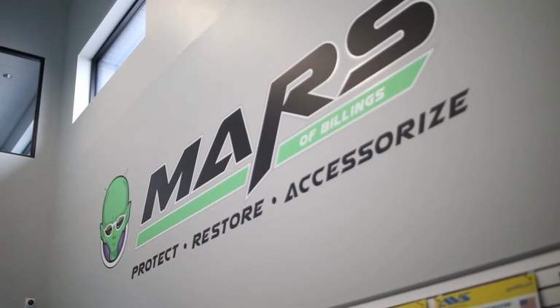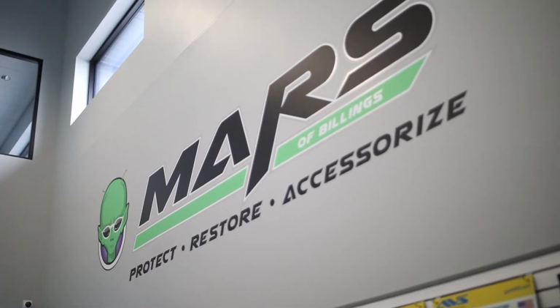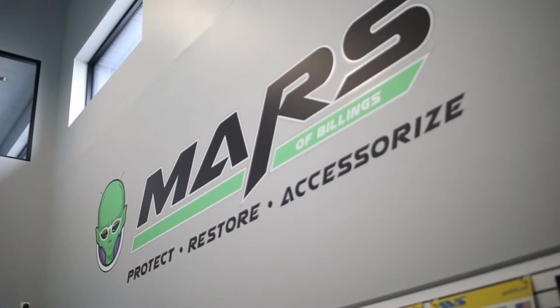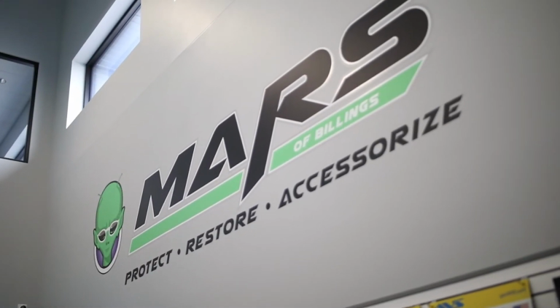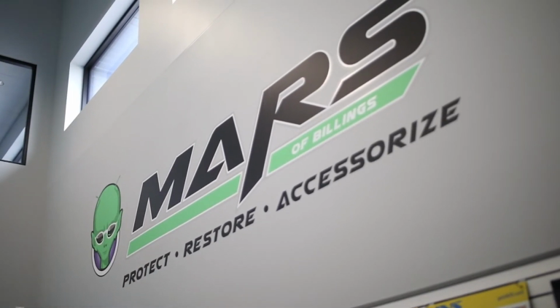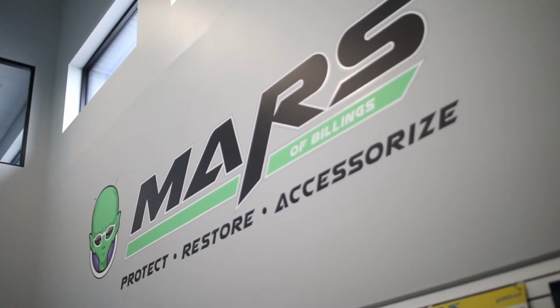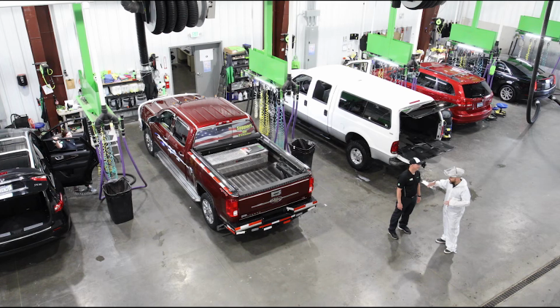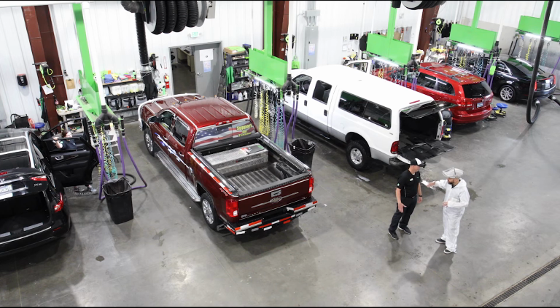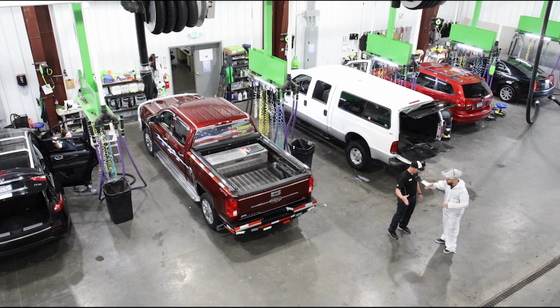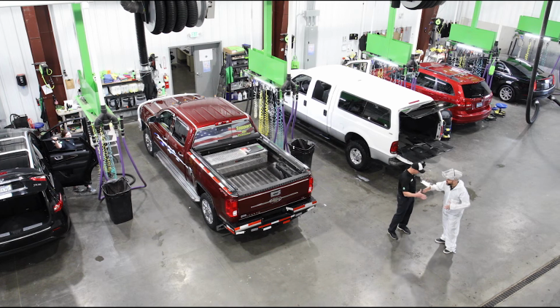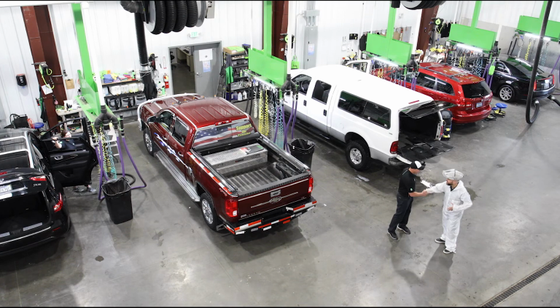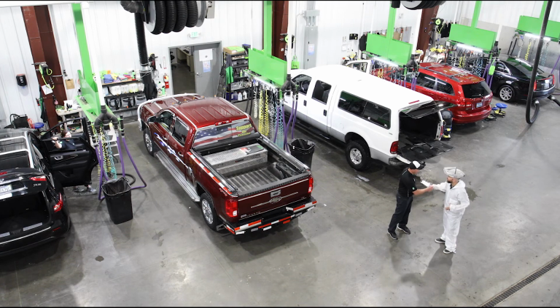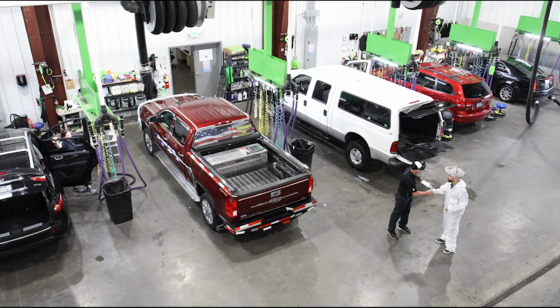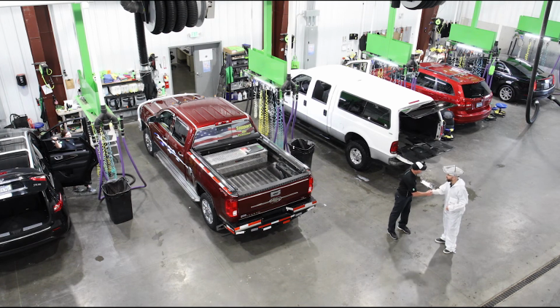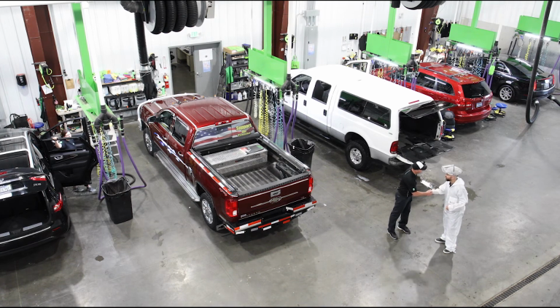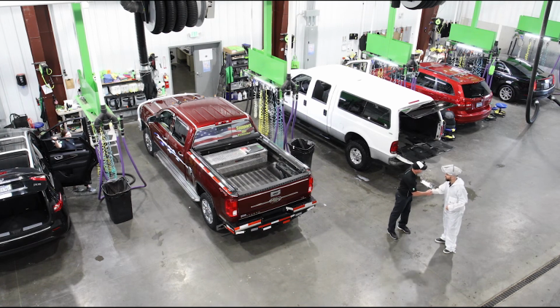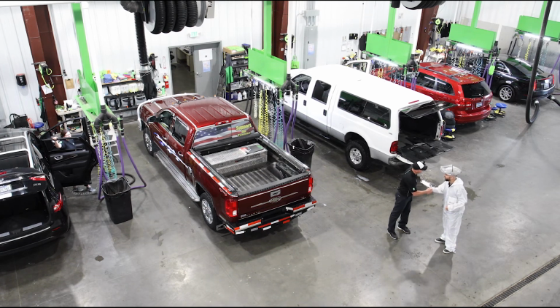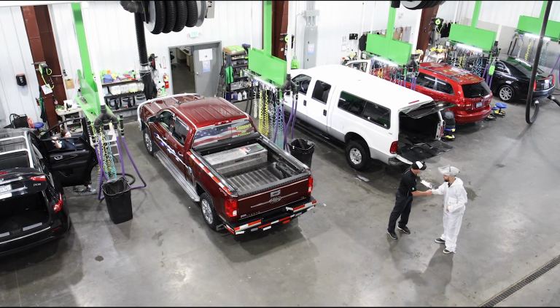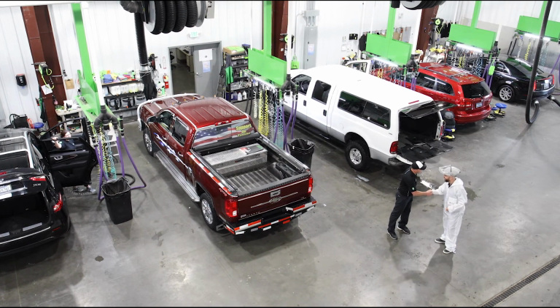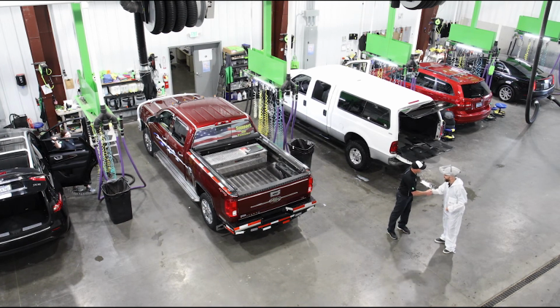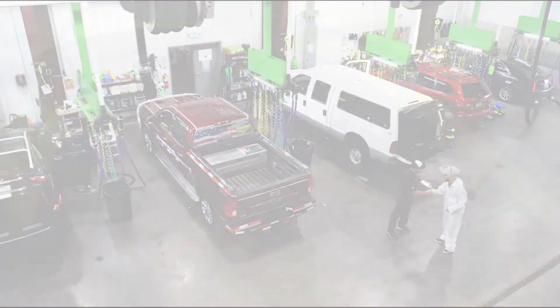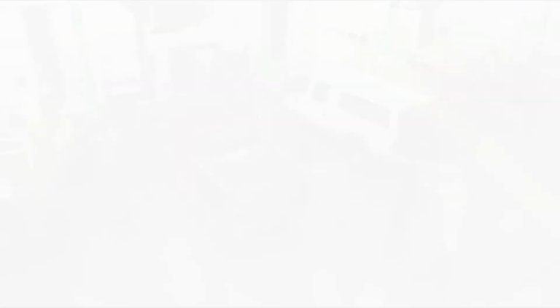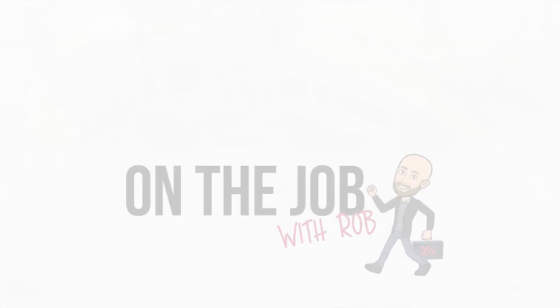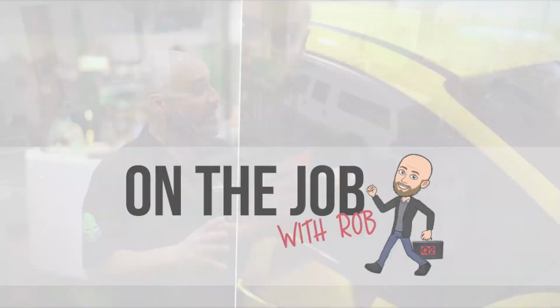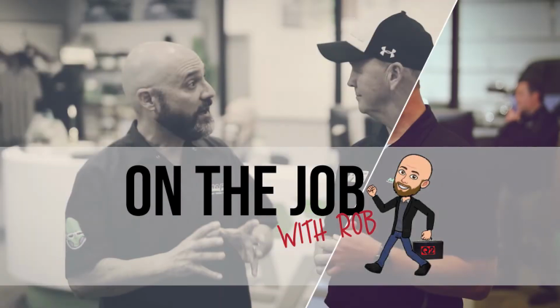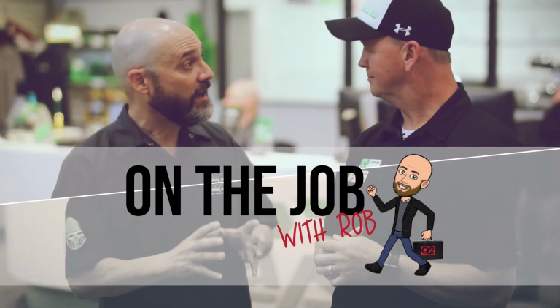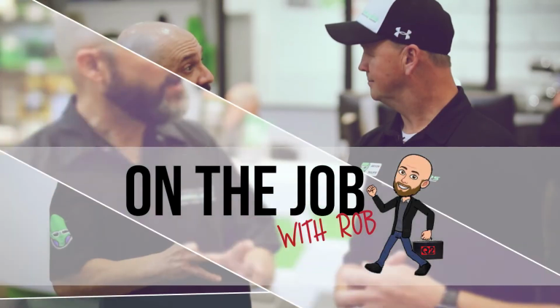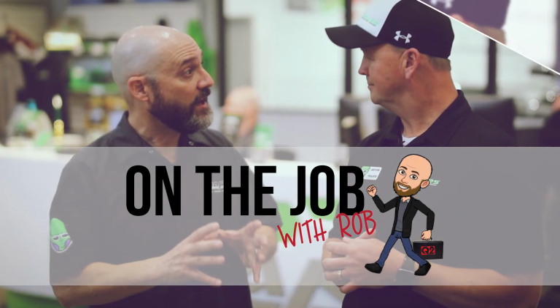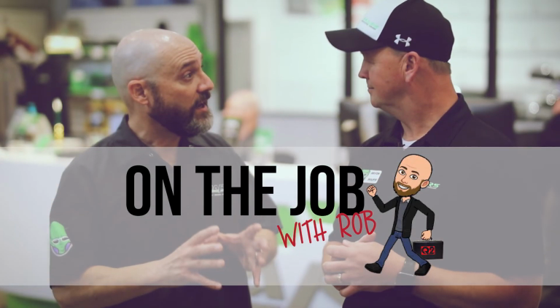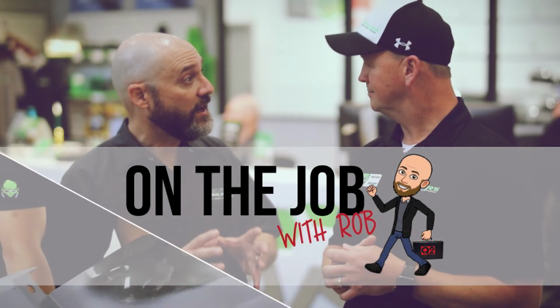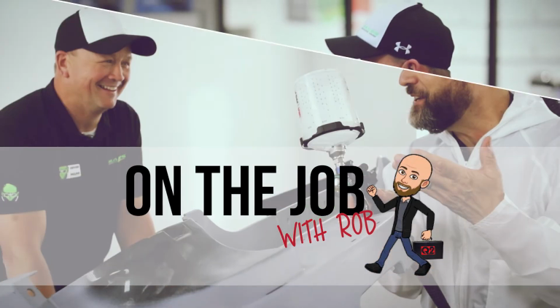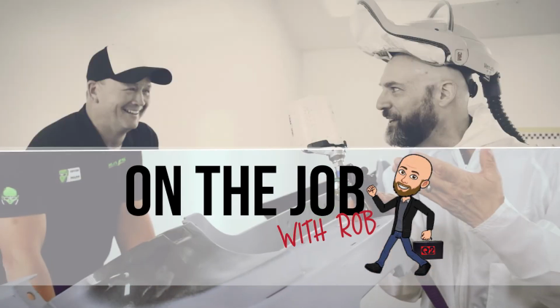Rob, on the job at Mars — this has been a lot of fun. Yes it has. Rob, thanks for coming, and for out-of-this-world service, come see us.